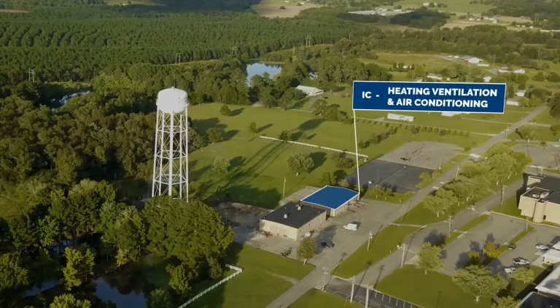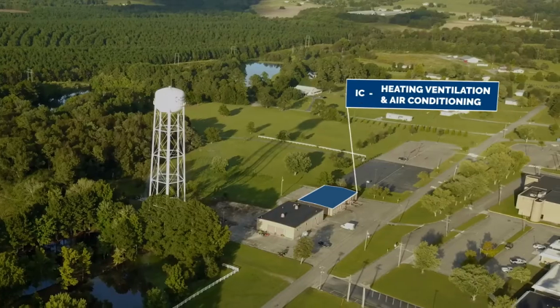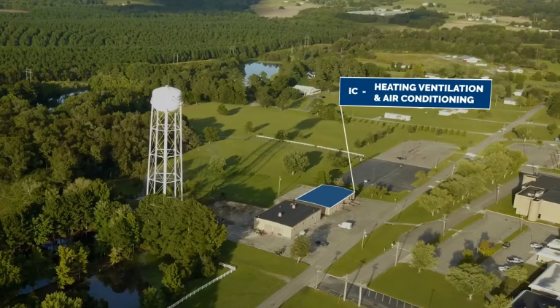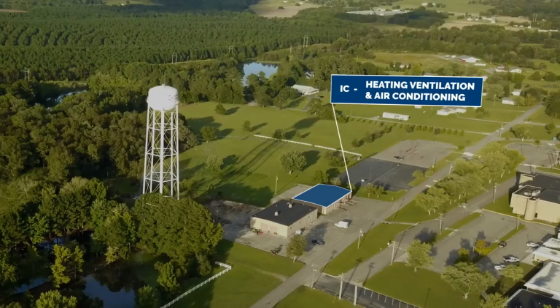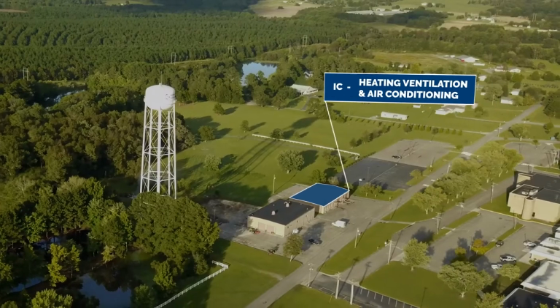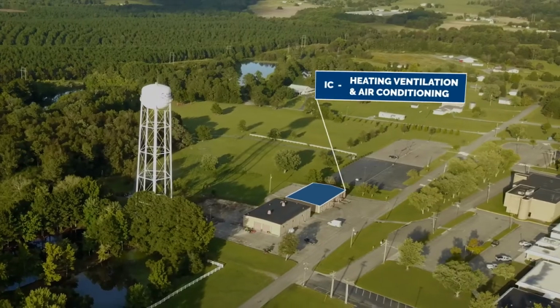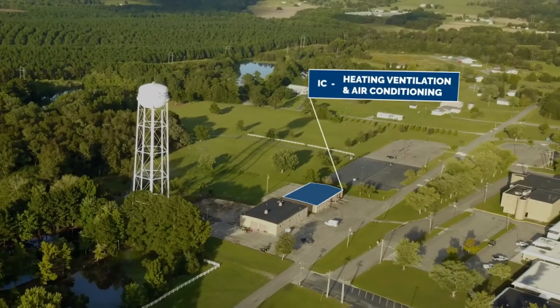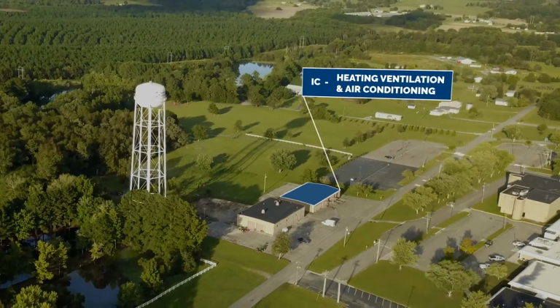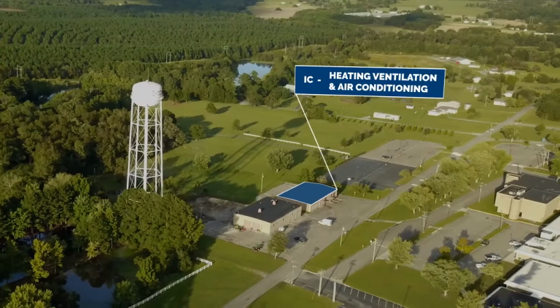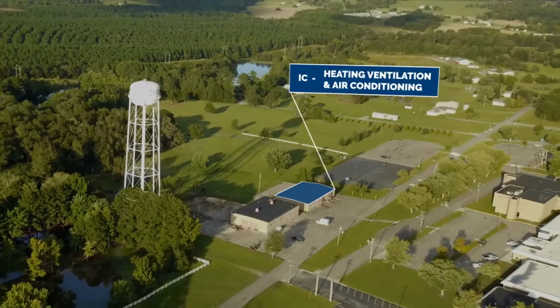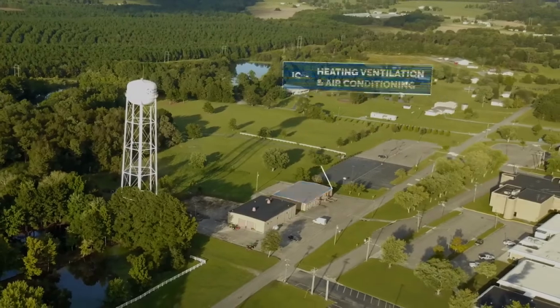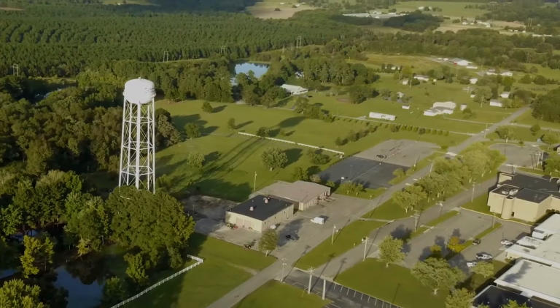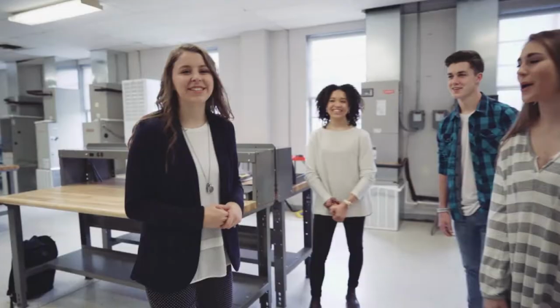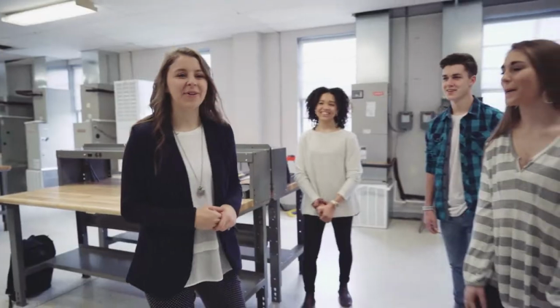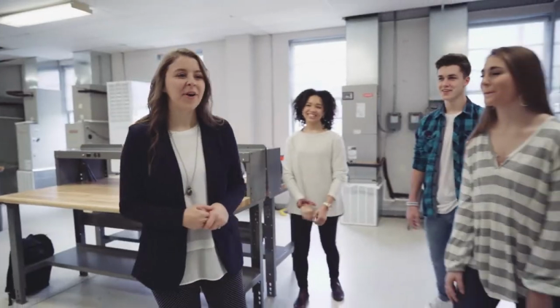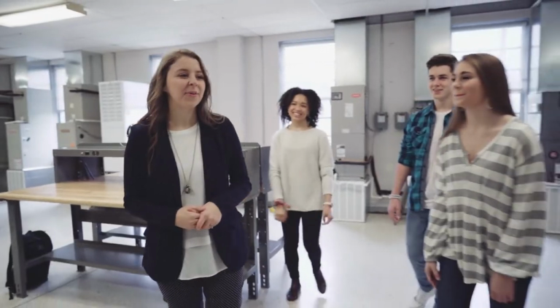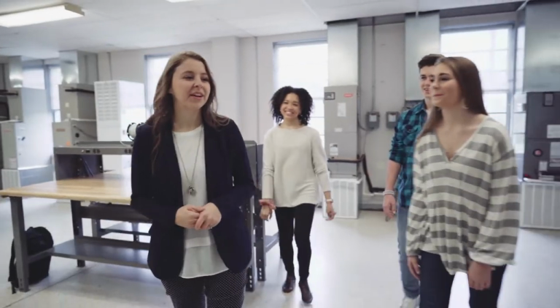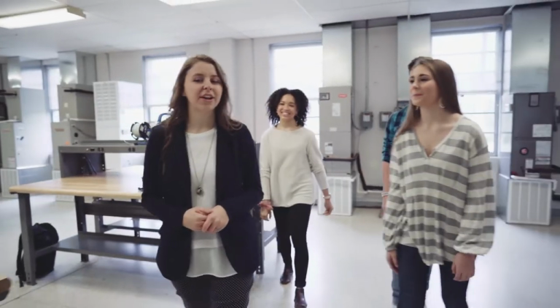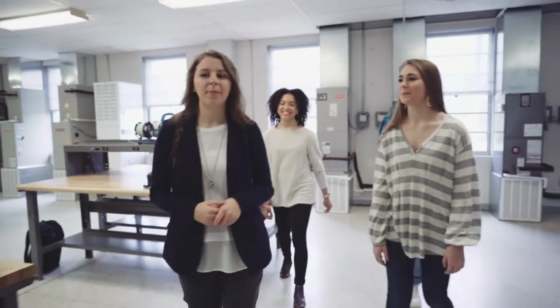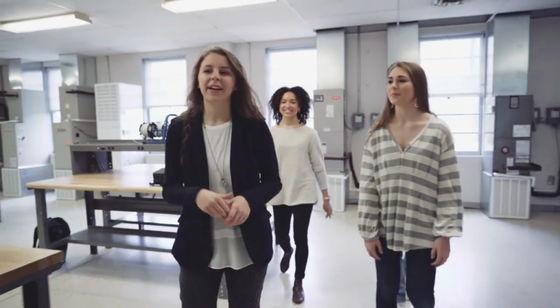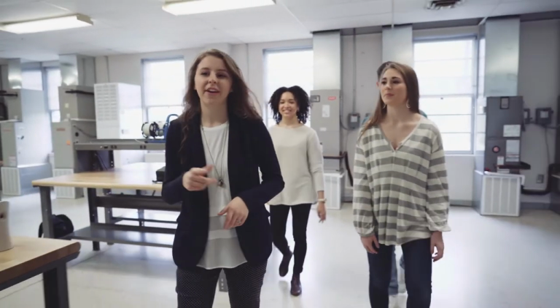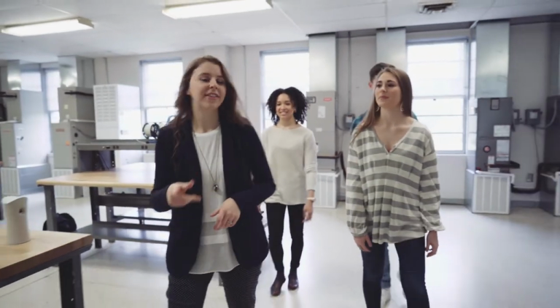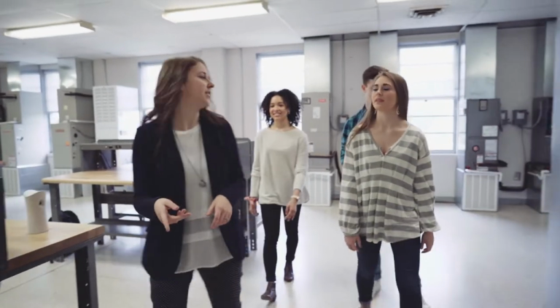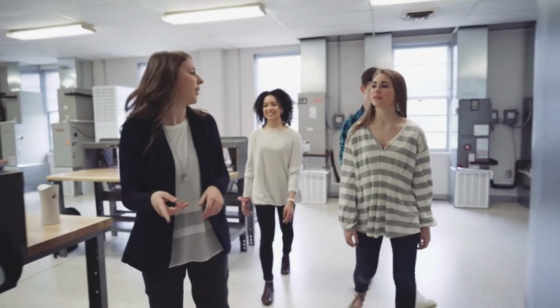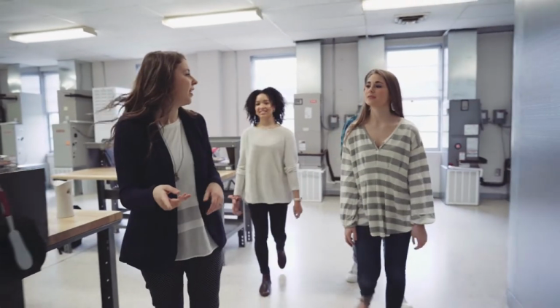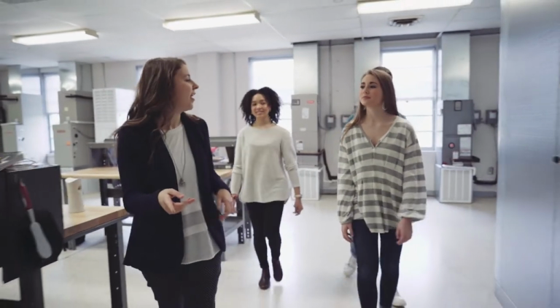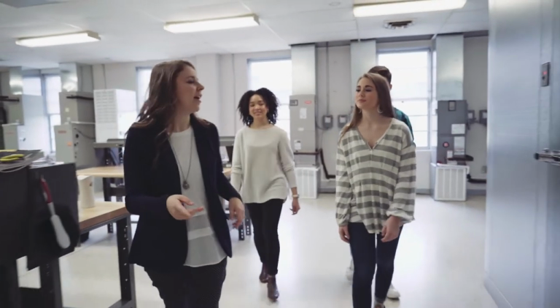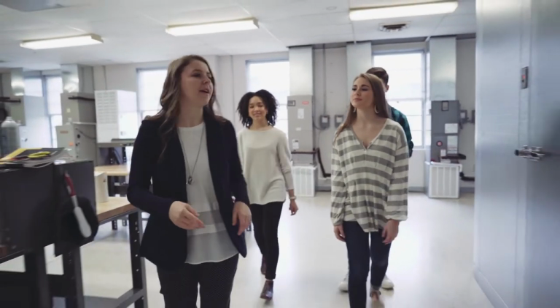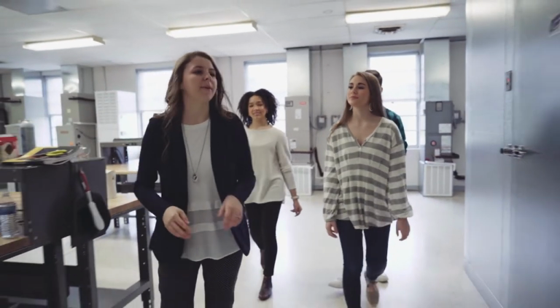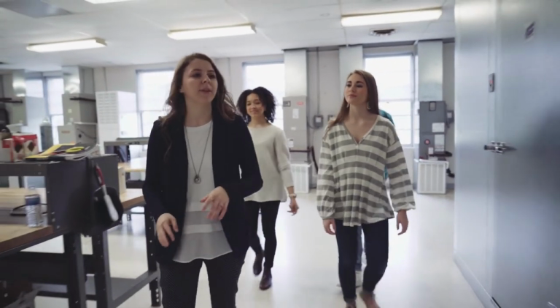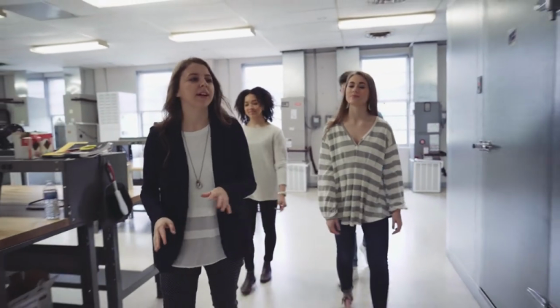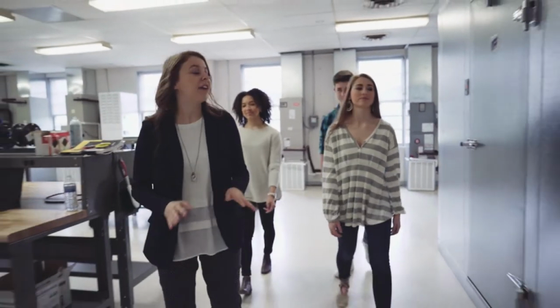The Heating, Ventilation, and Air Conditioning Building is home to our HVAC Program and is located on the back side of campus.